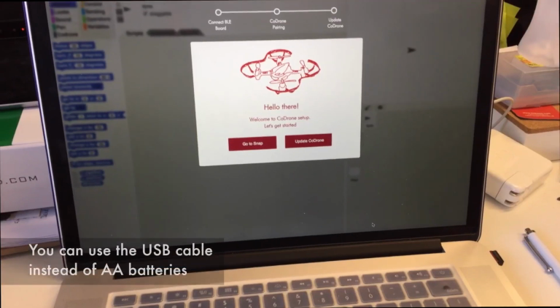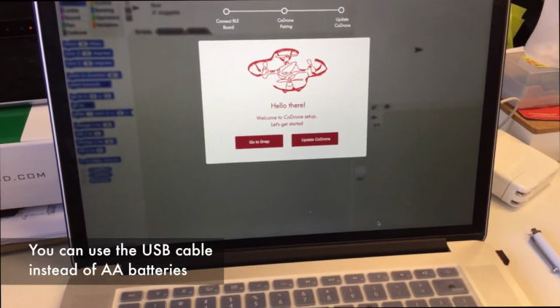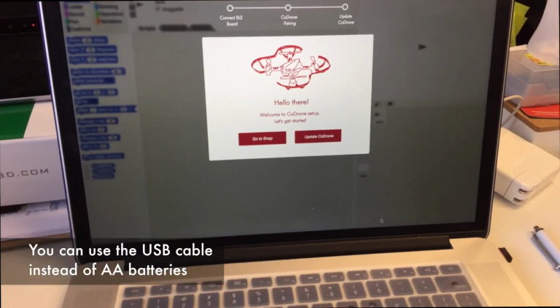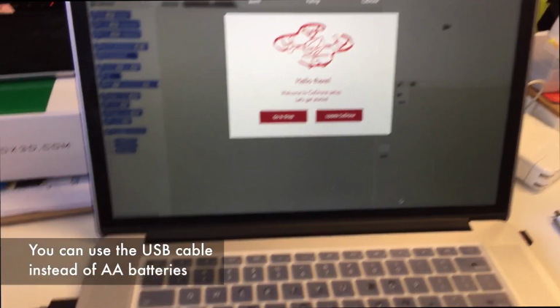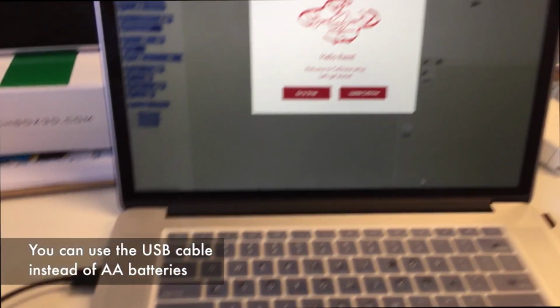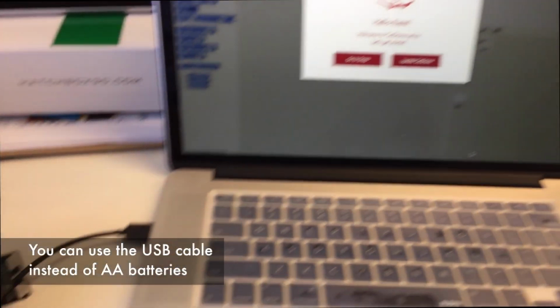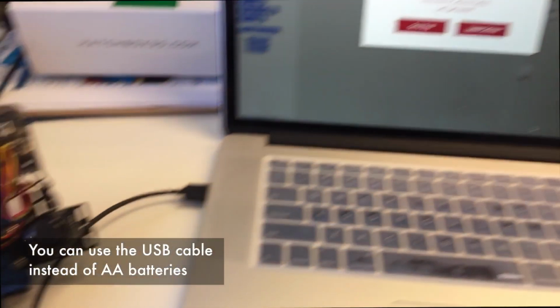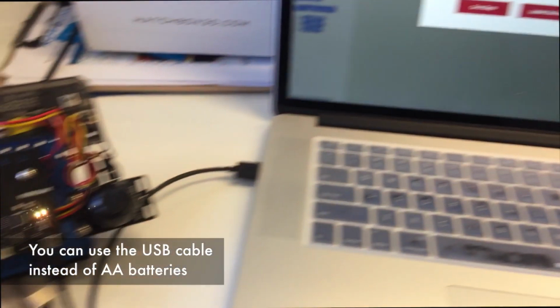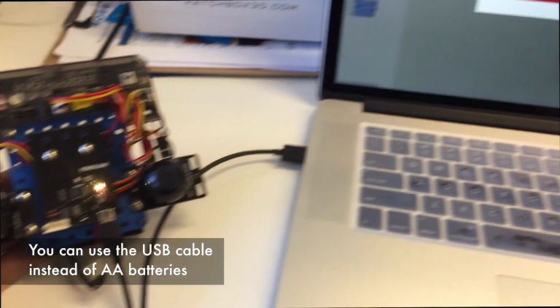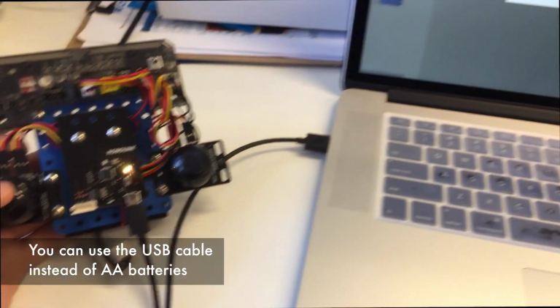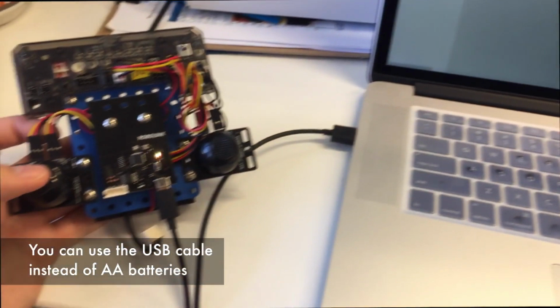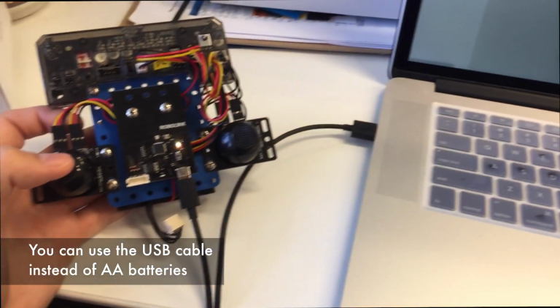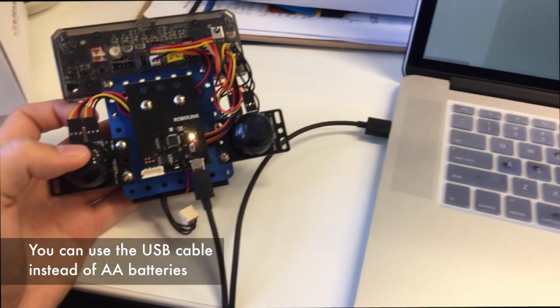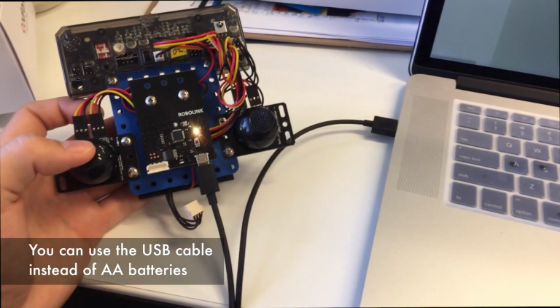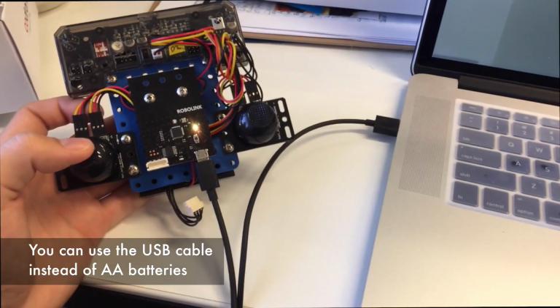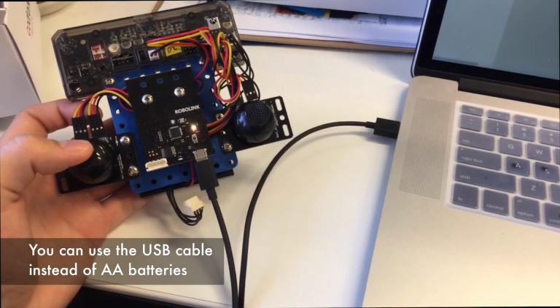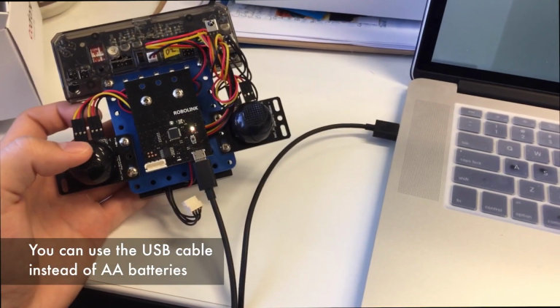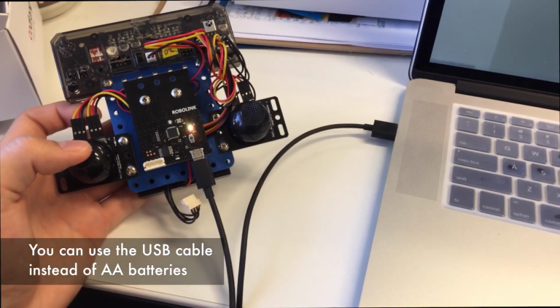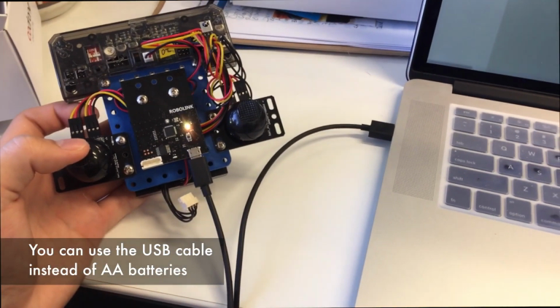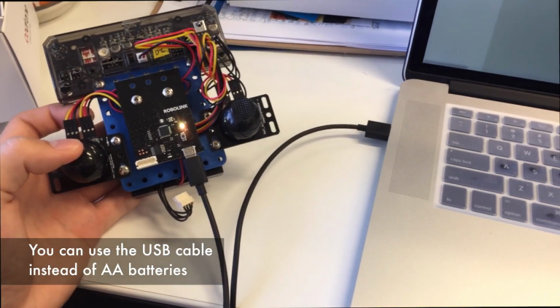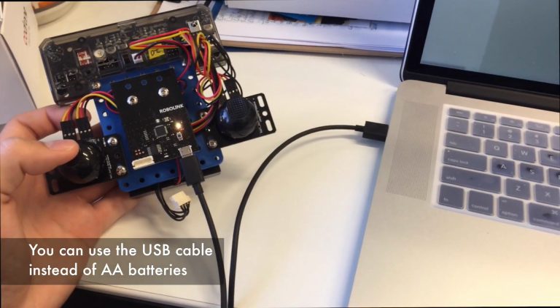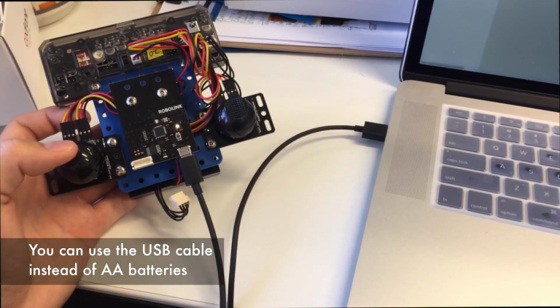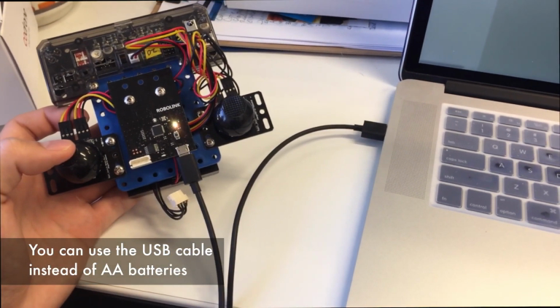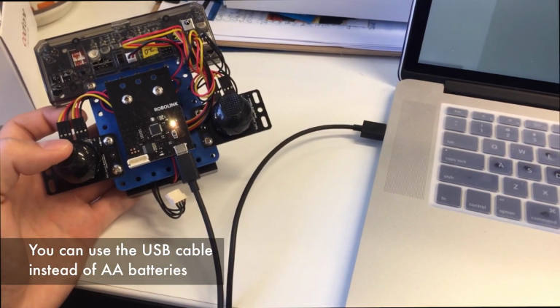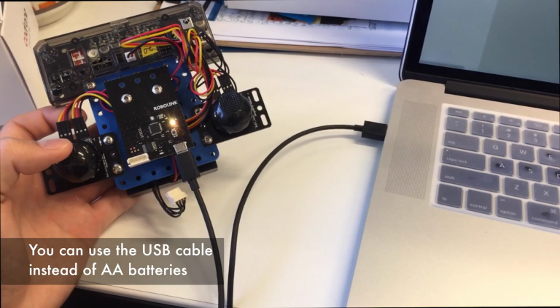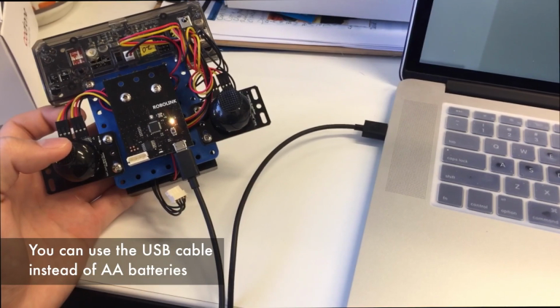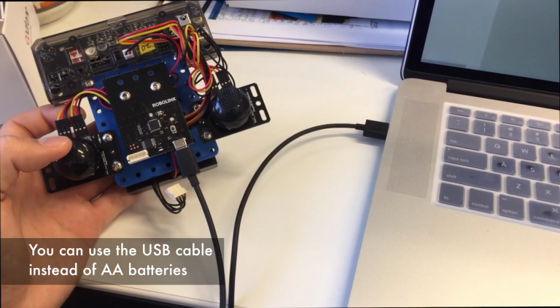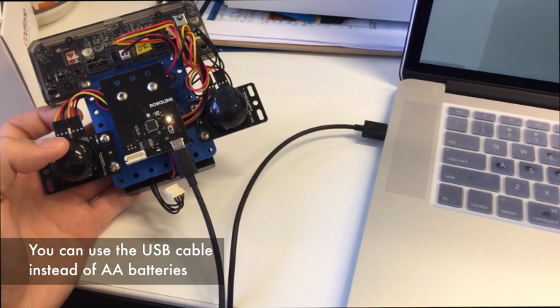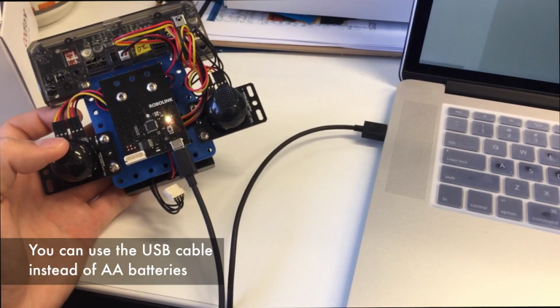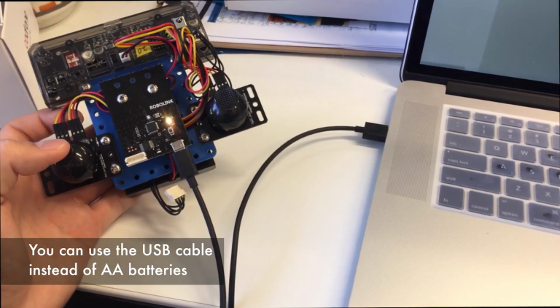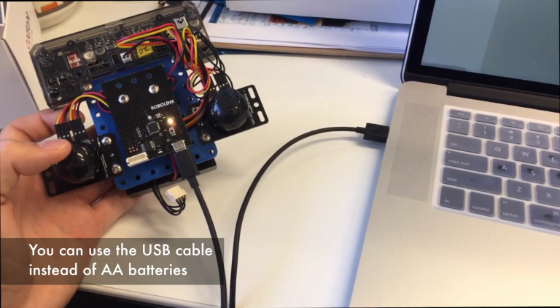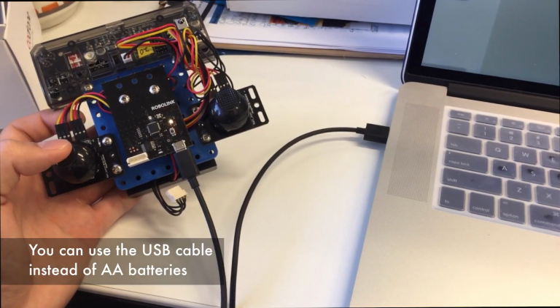To power the Bluetooth module or the remote control, you can use a micro USB cable connected to your computer instead of the double-A batteries.